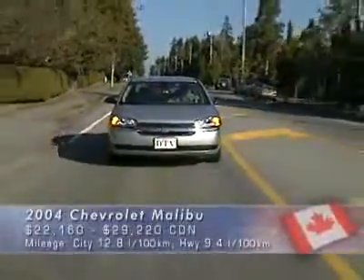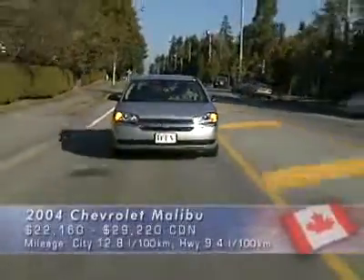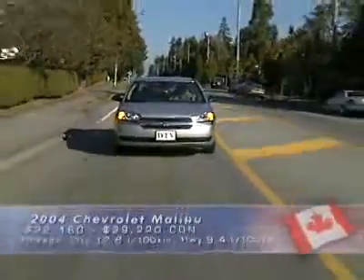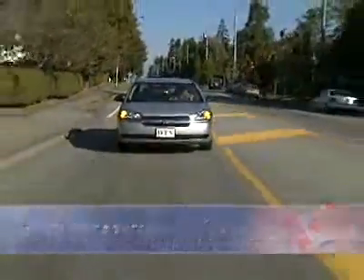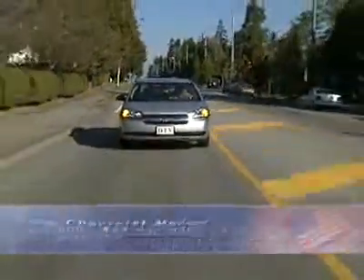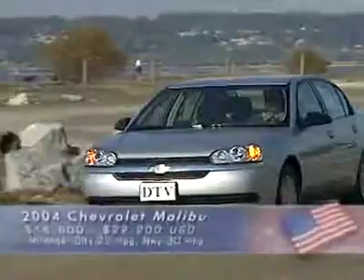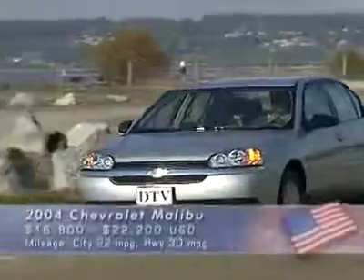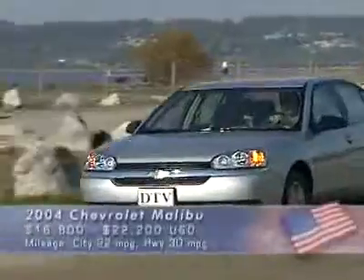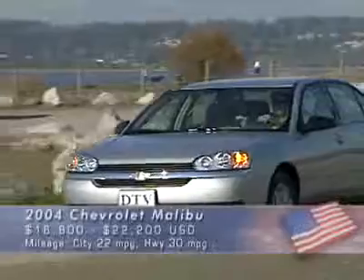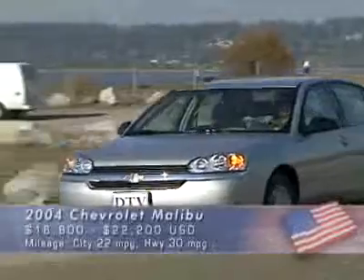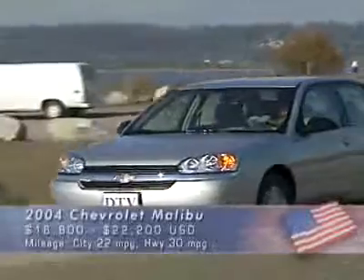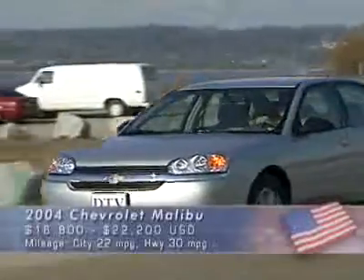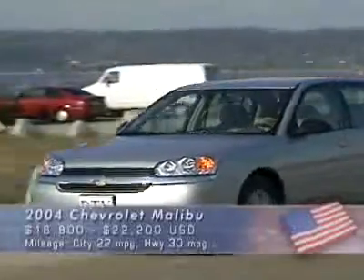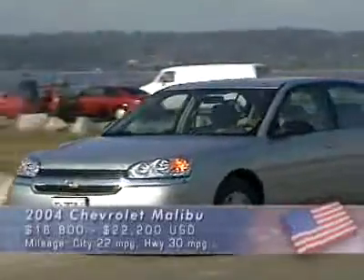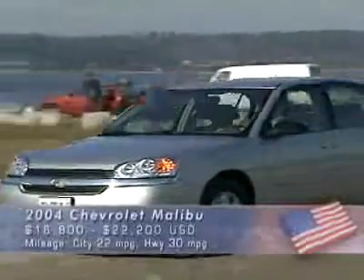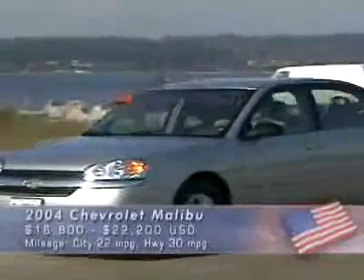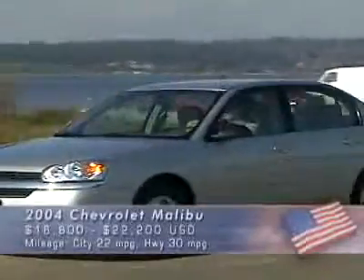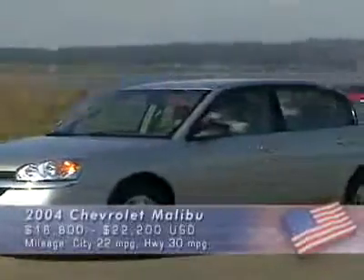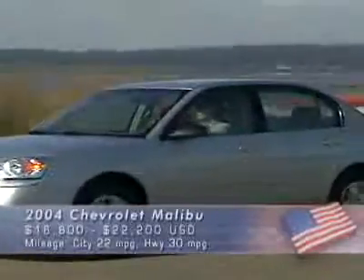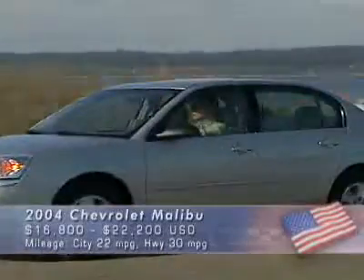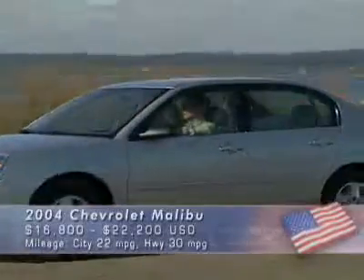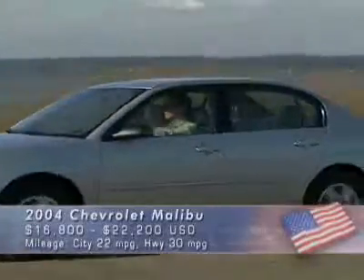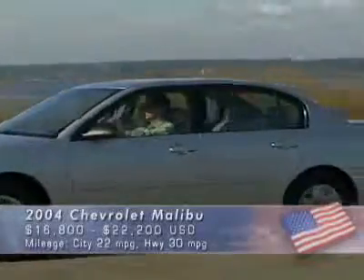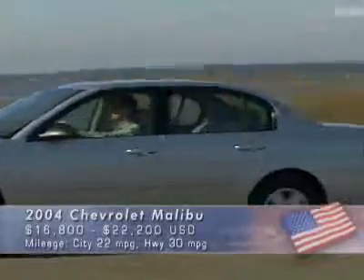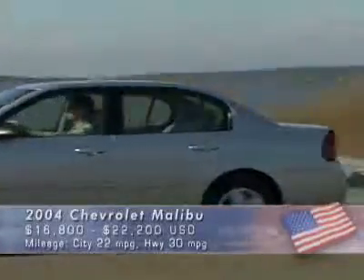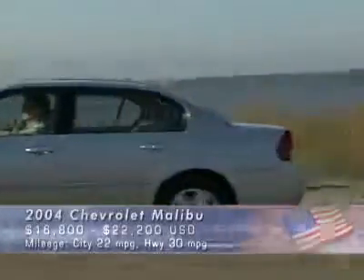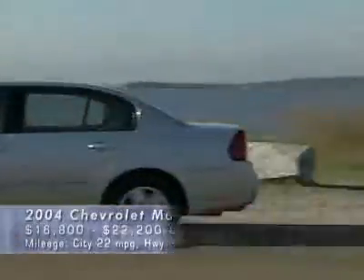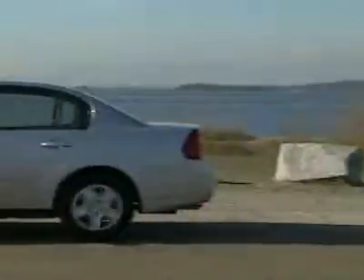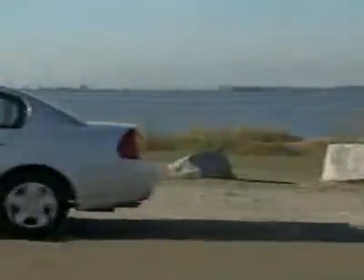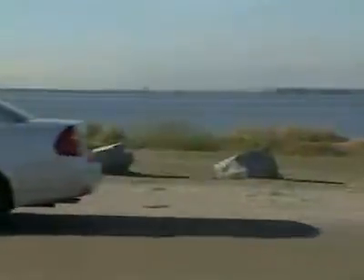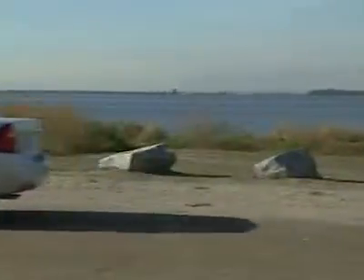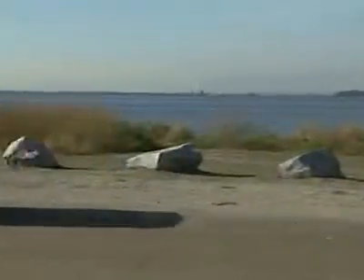So for a fairly plain-looking American sedan, you get European handling — which is to say, very good.